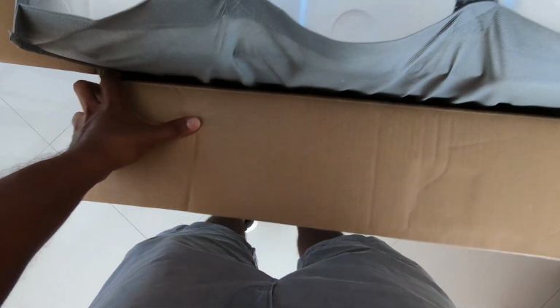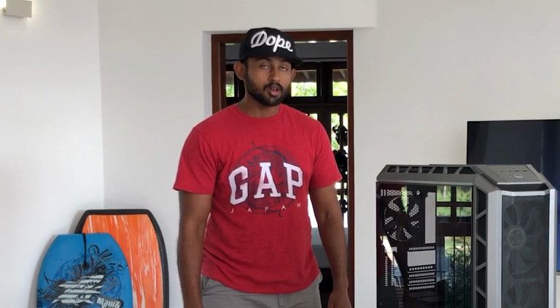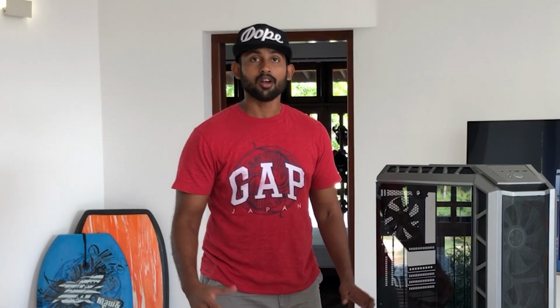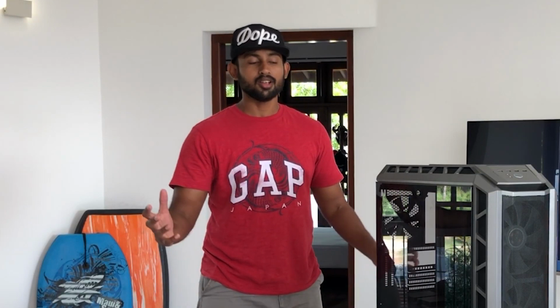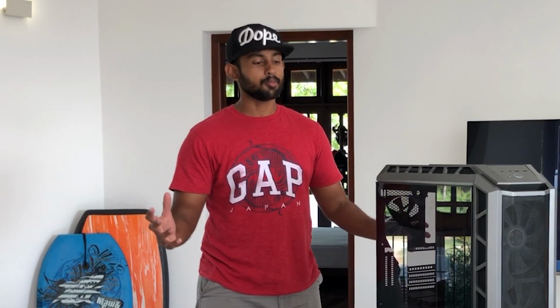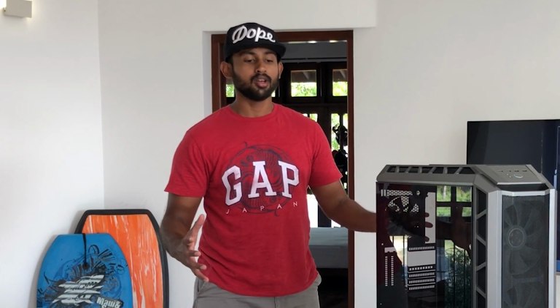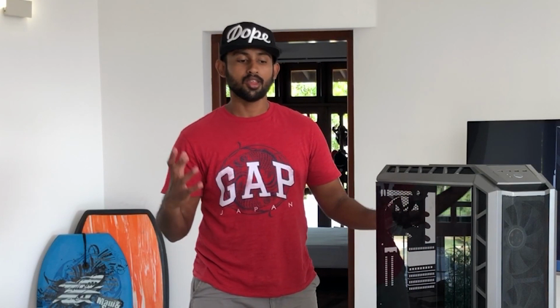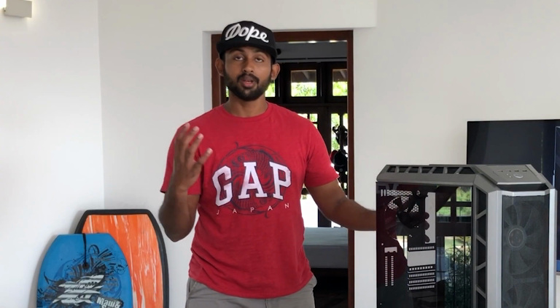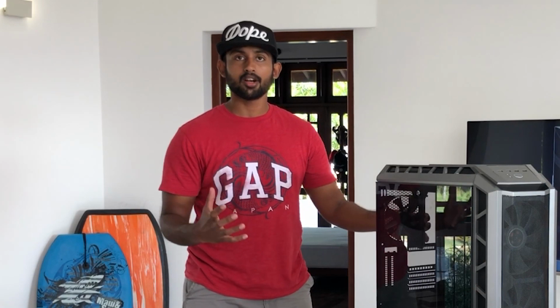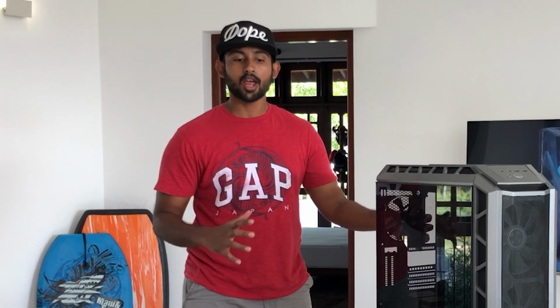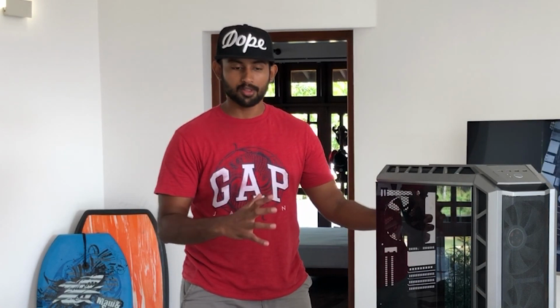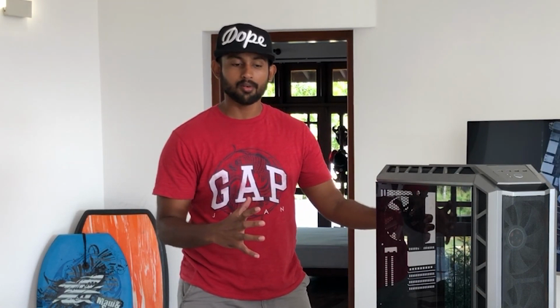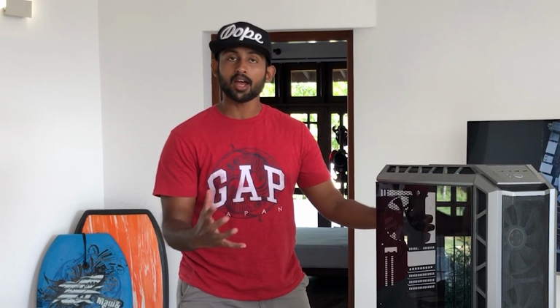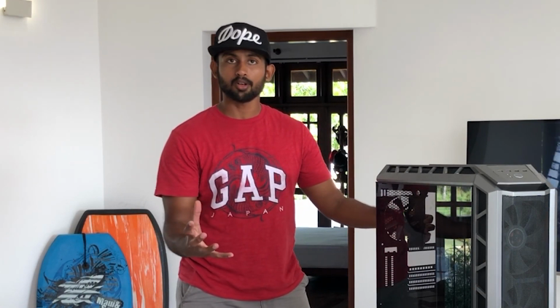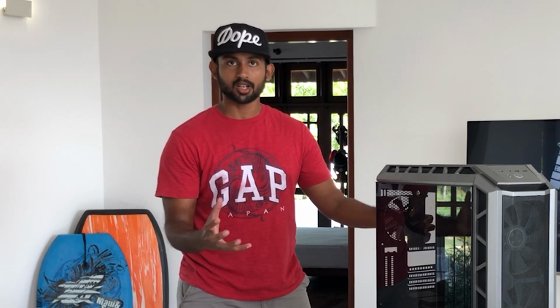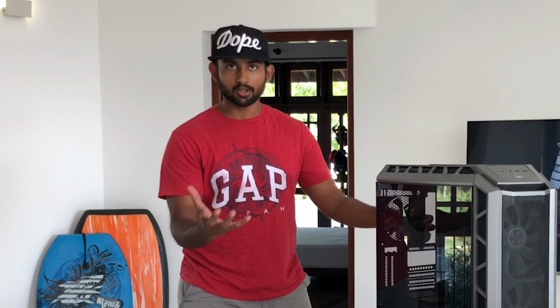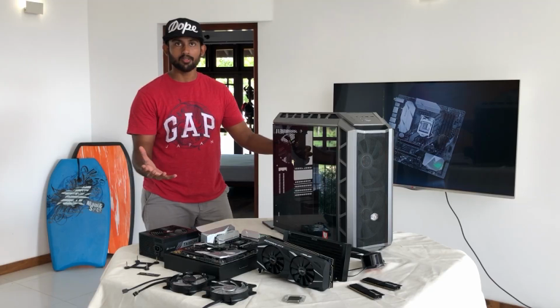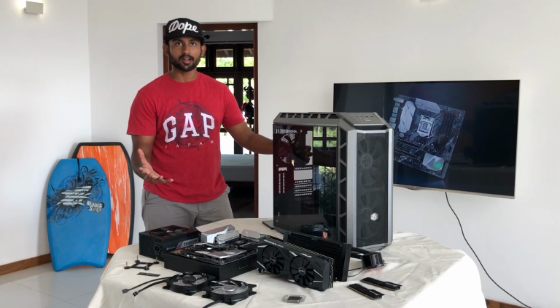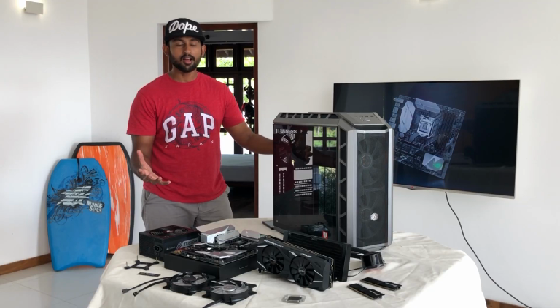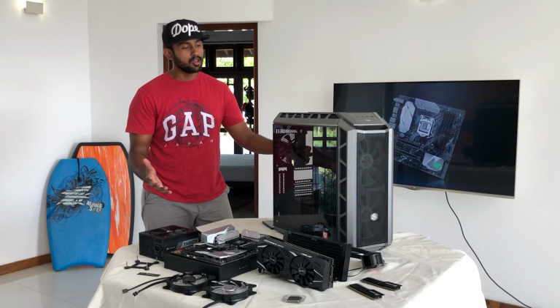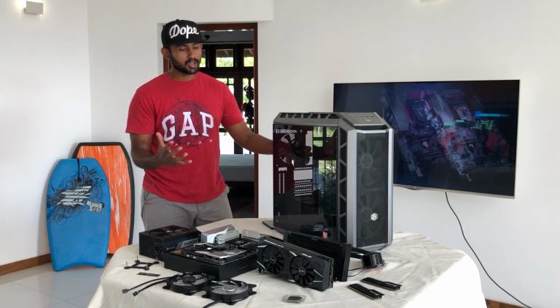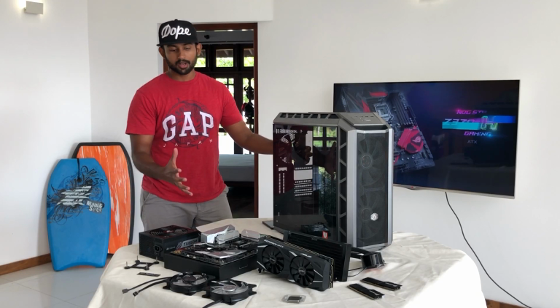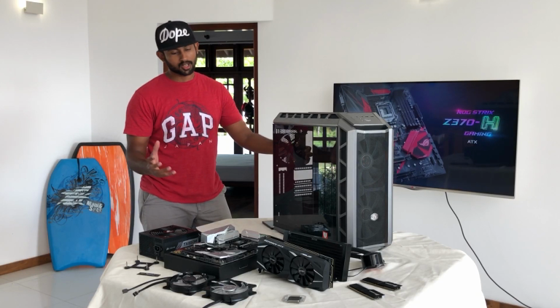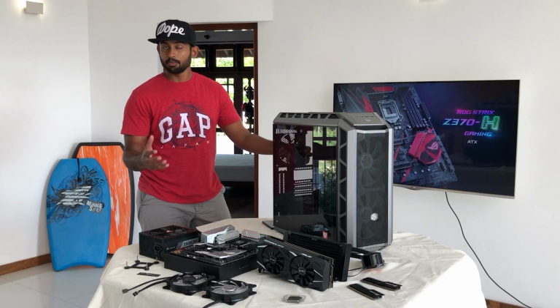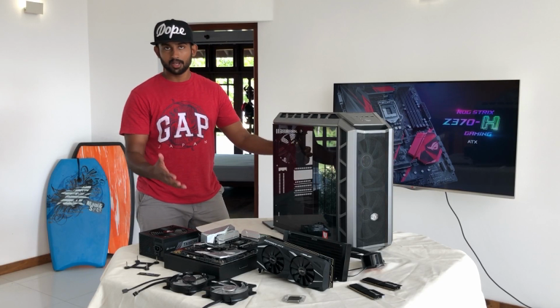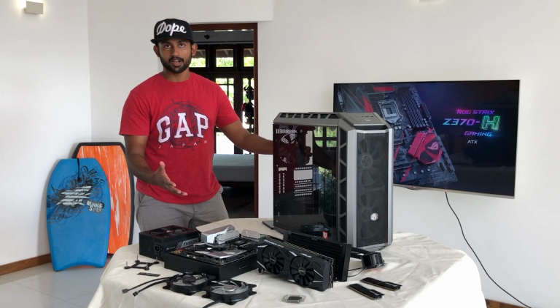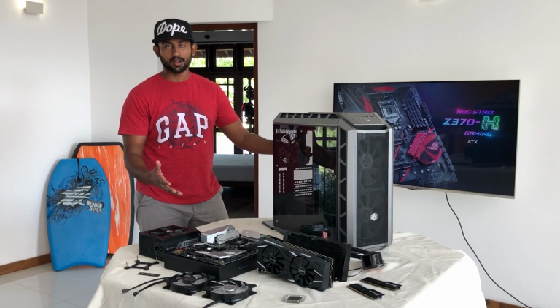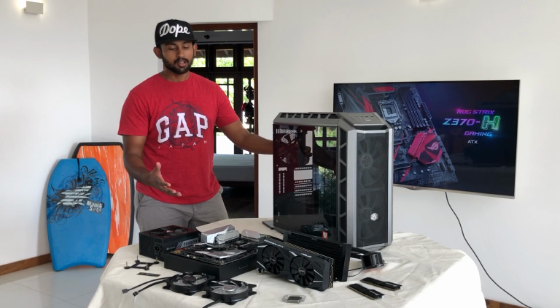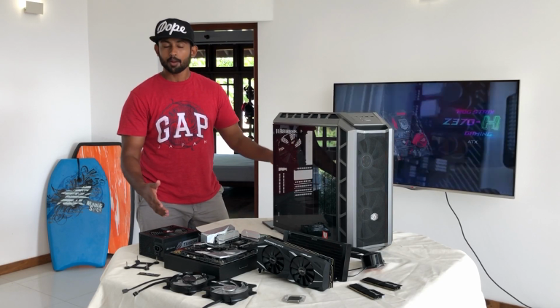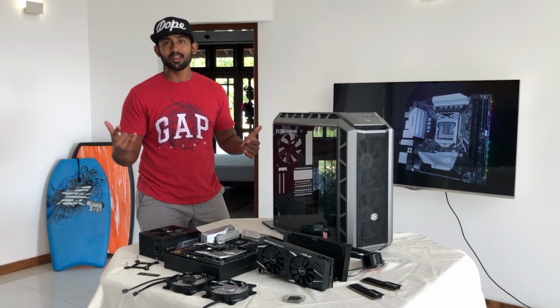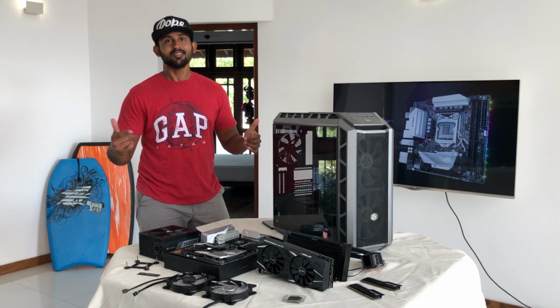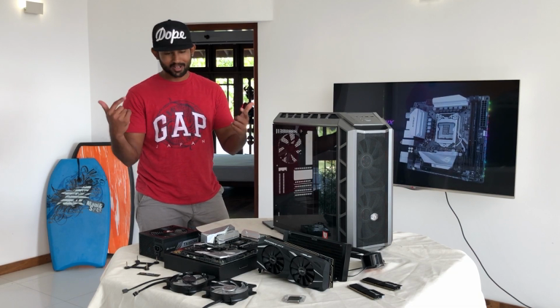Alright guys, let's see how we're going to build. Now, let's build.